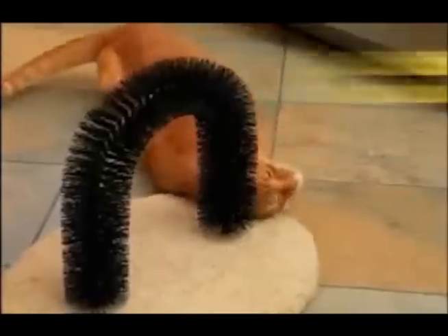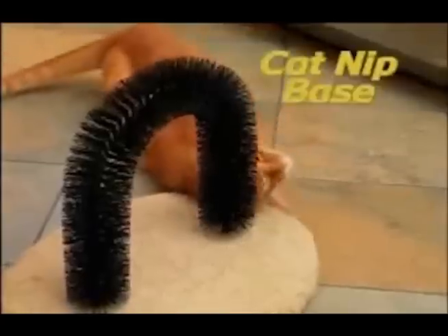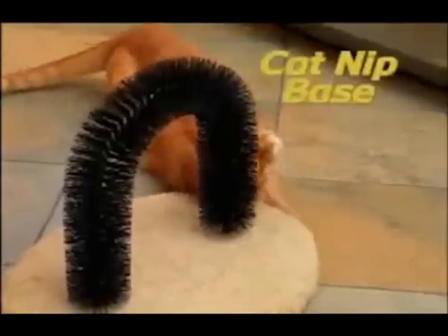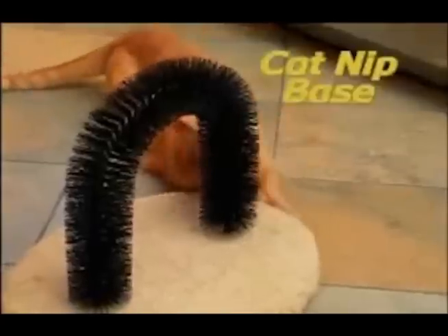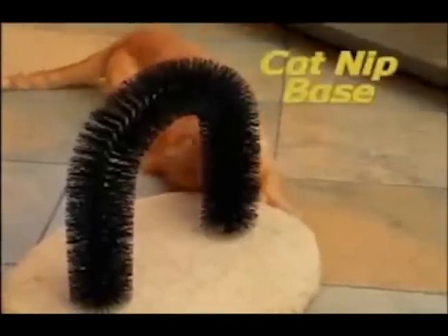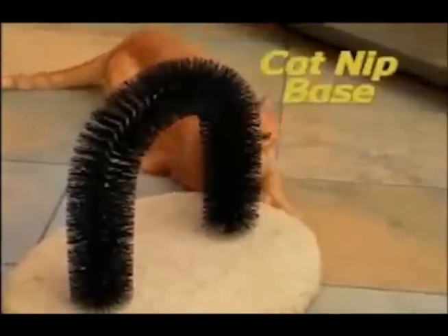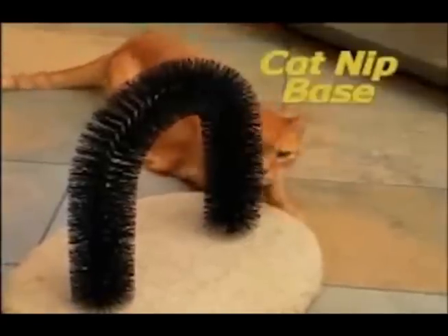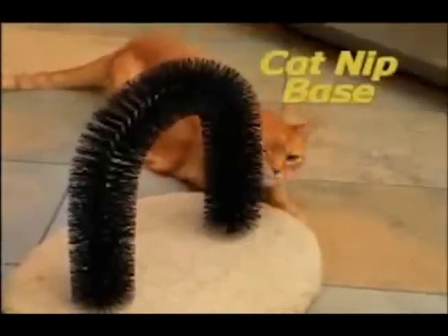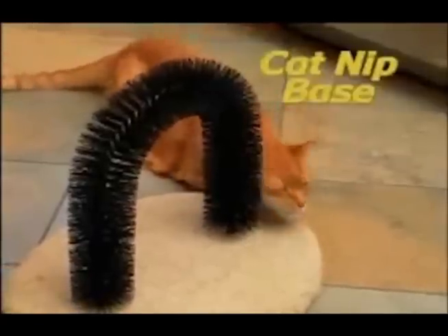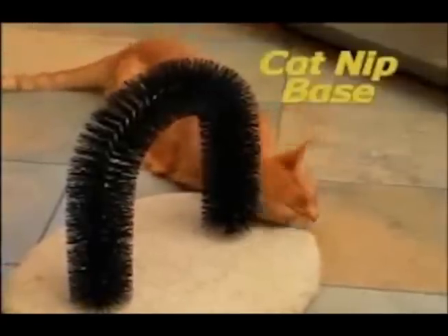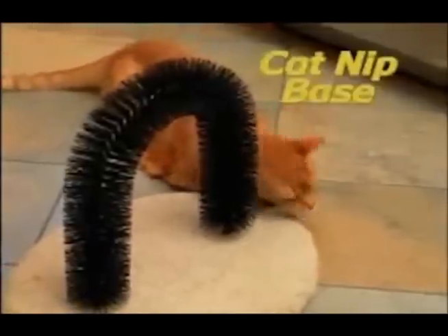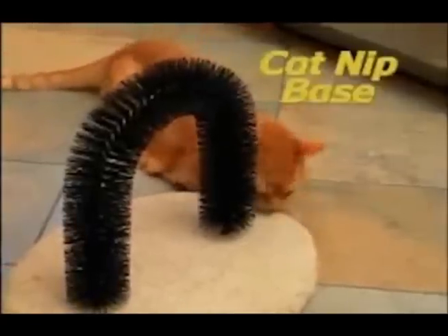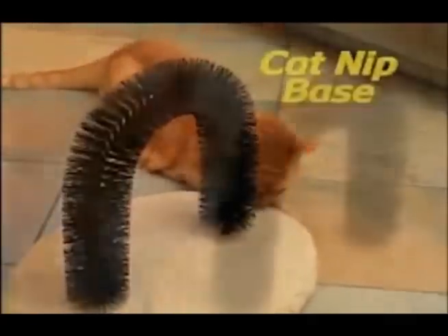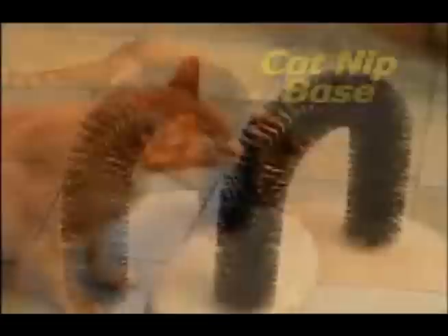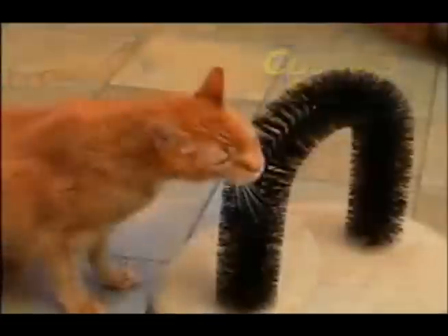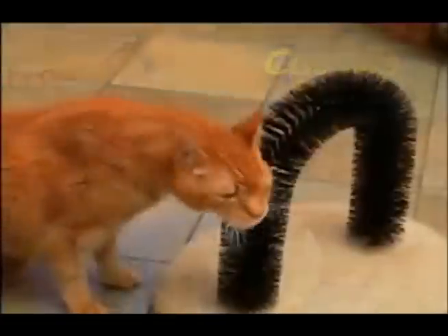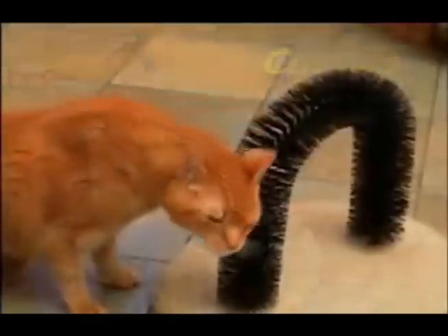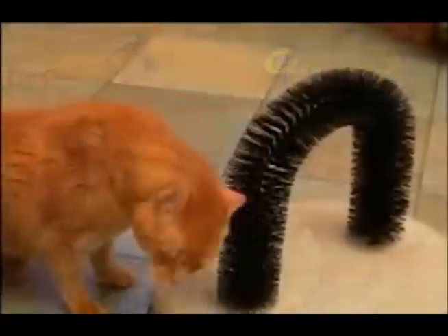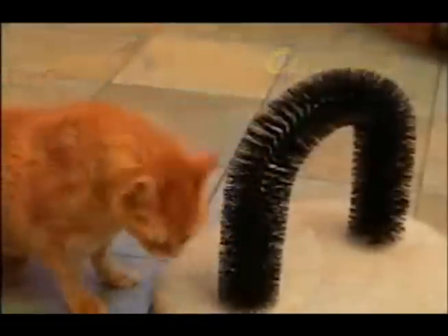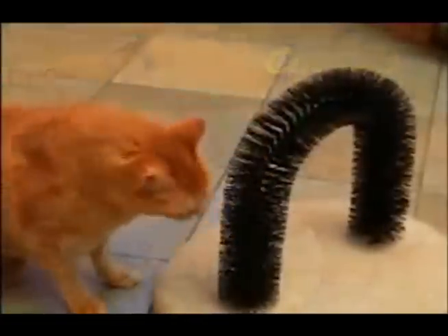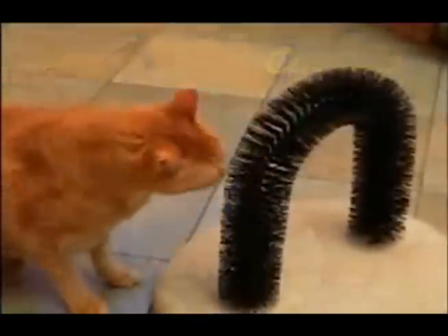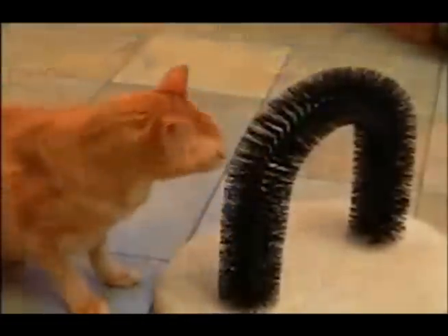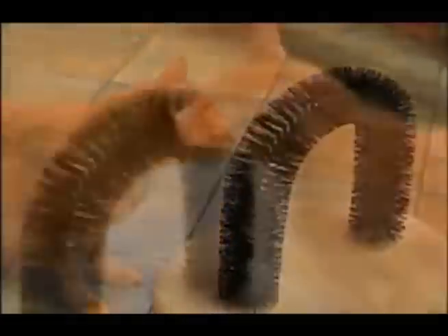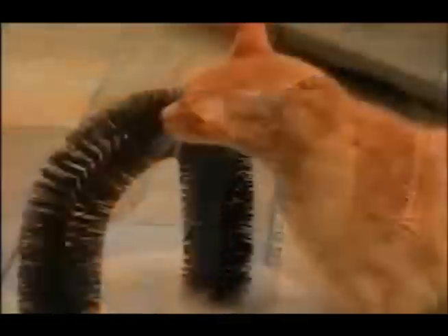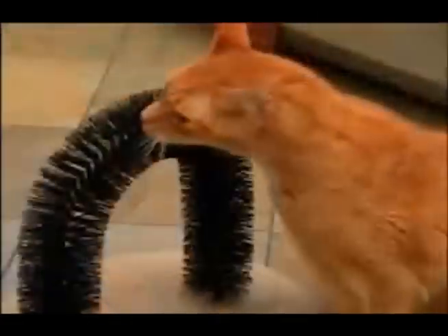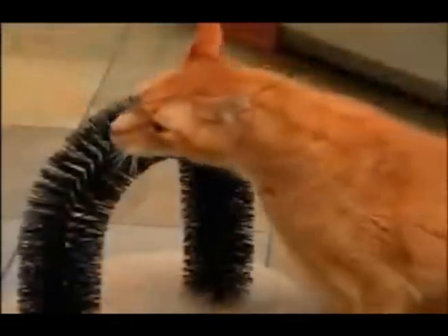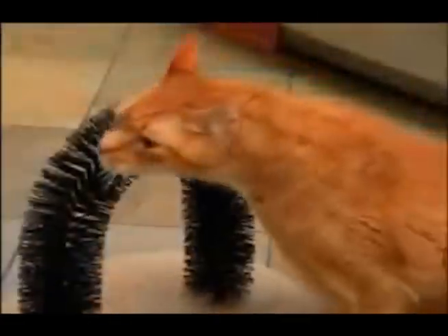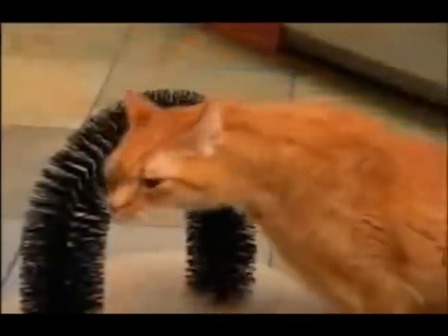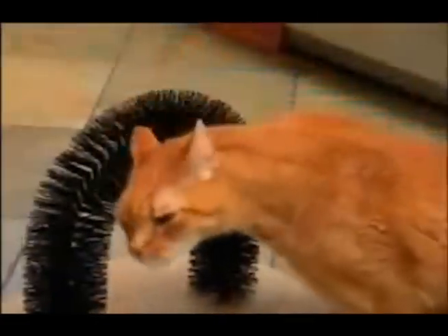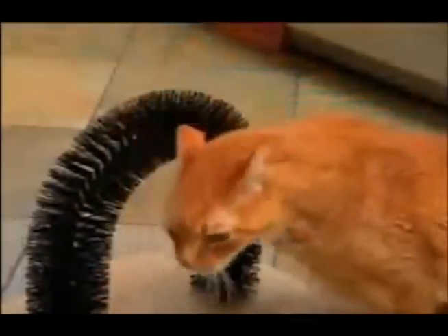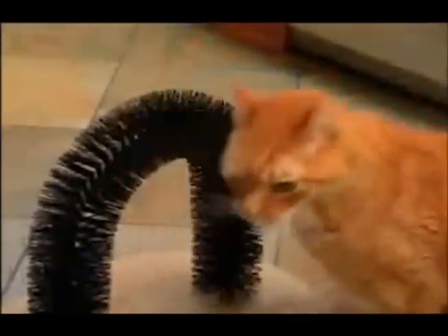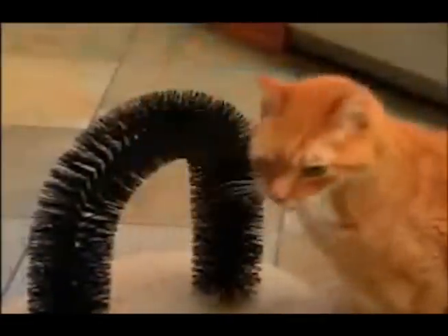Plus, the catnip-infused base keeps kitty coming back for more. She'll be perfectly entertained for hours on end.